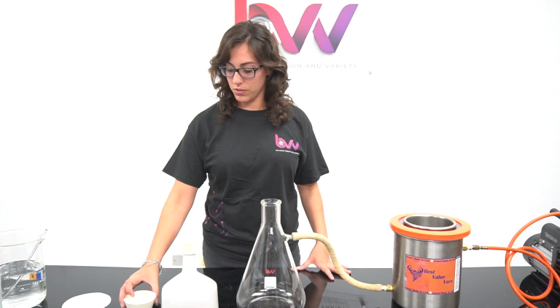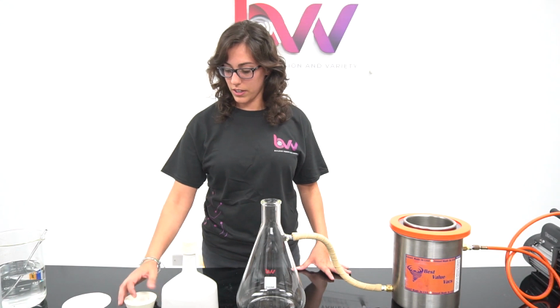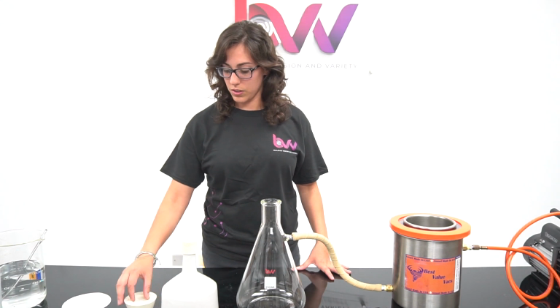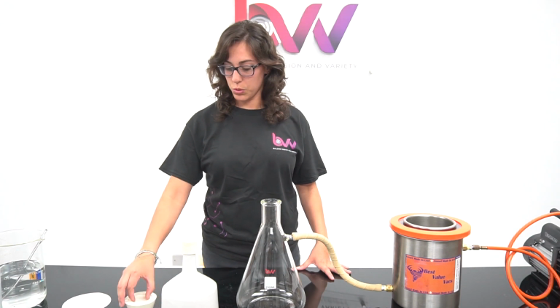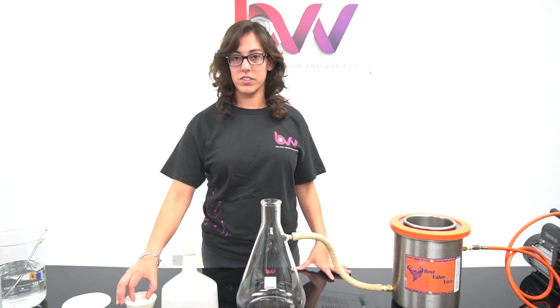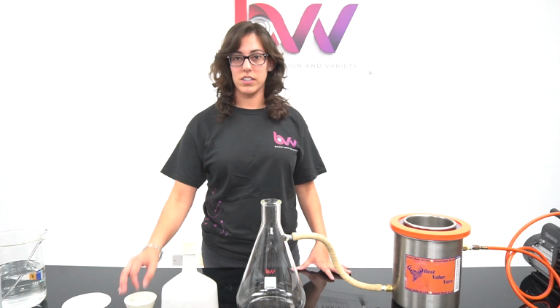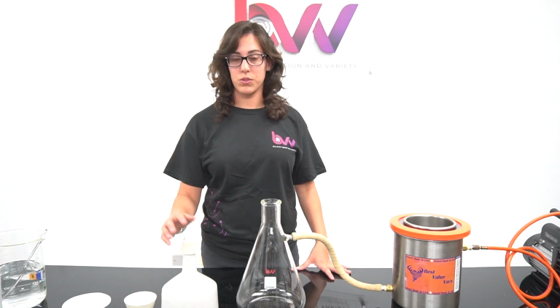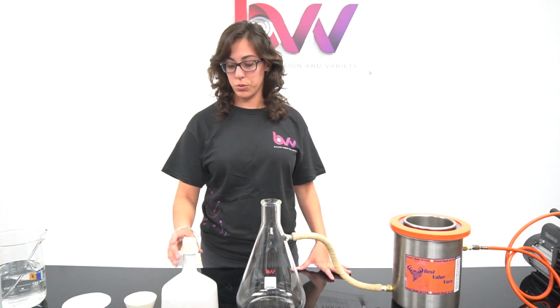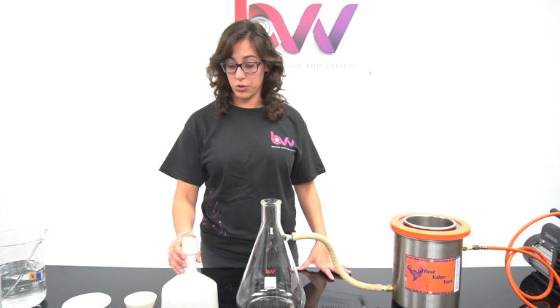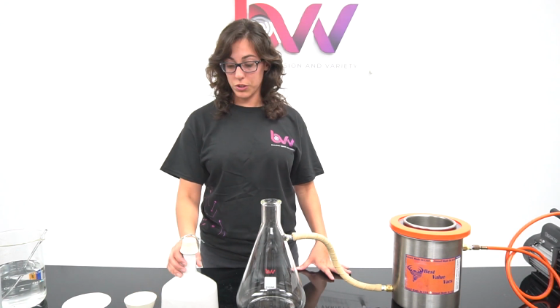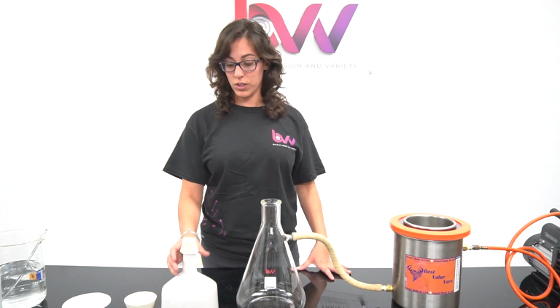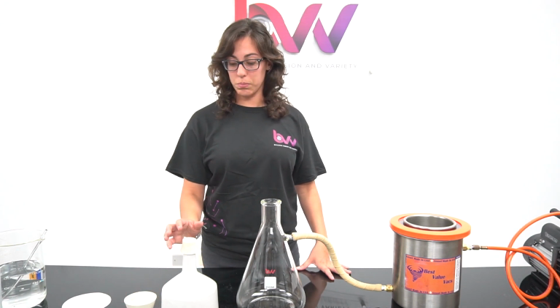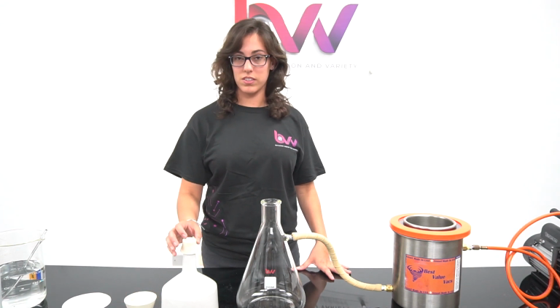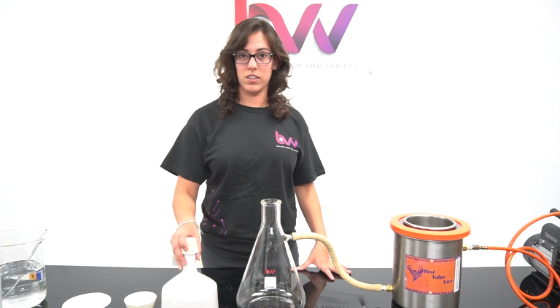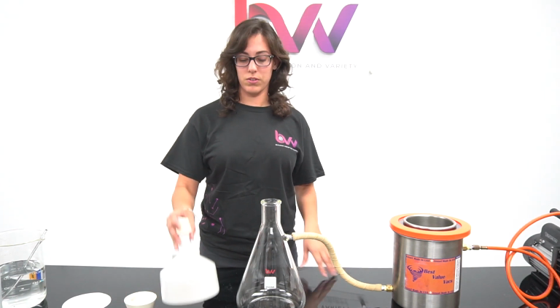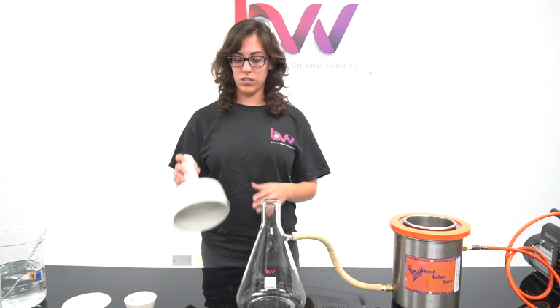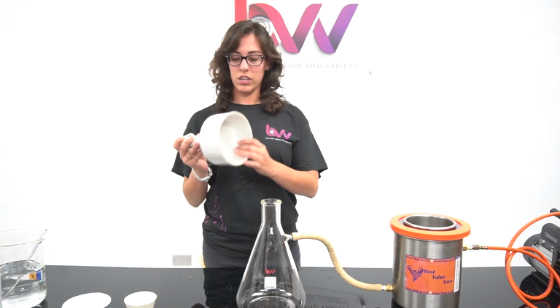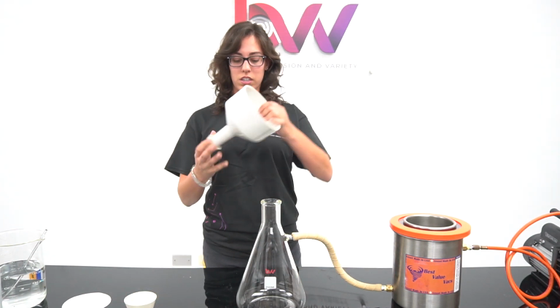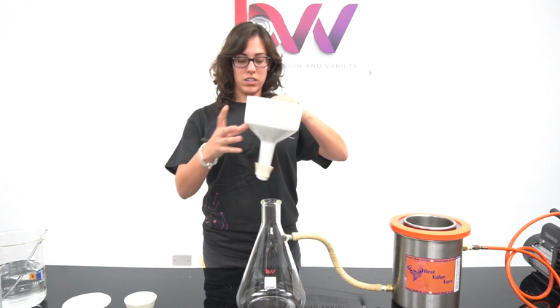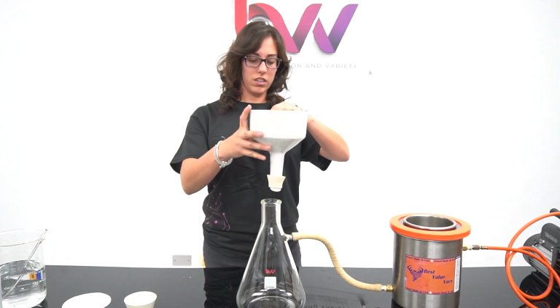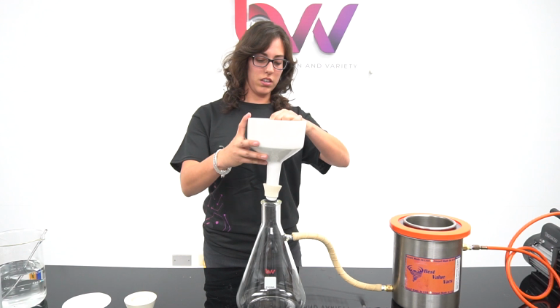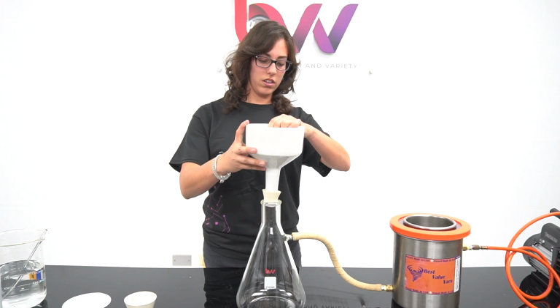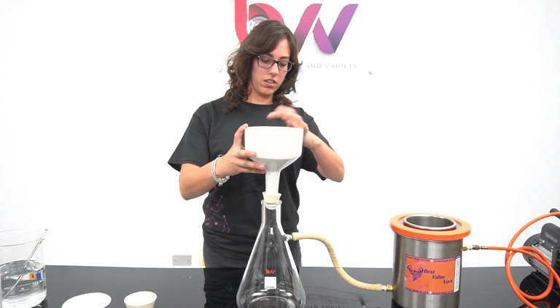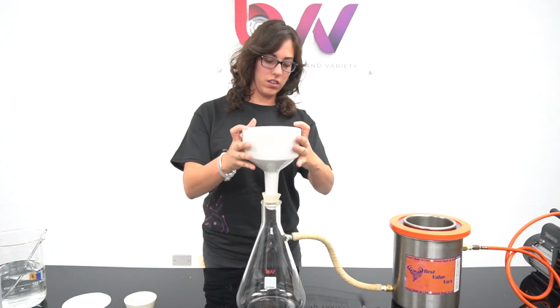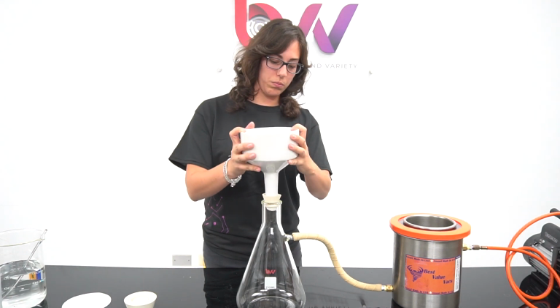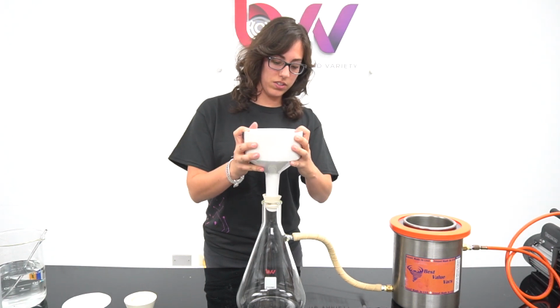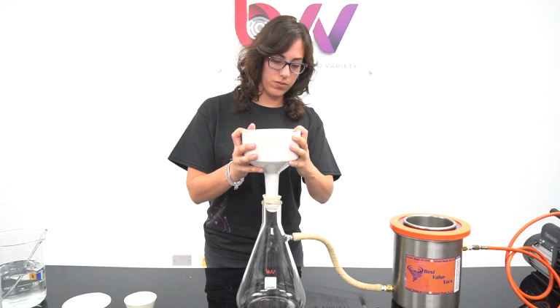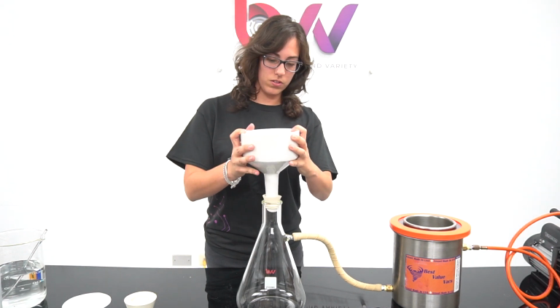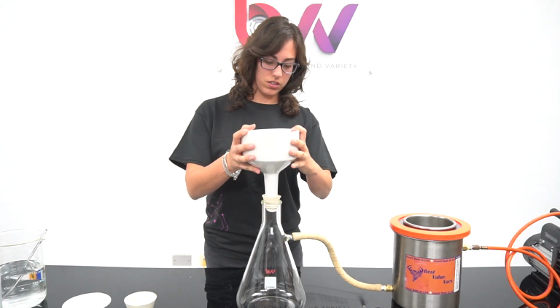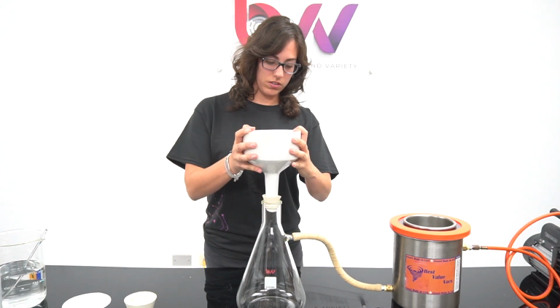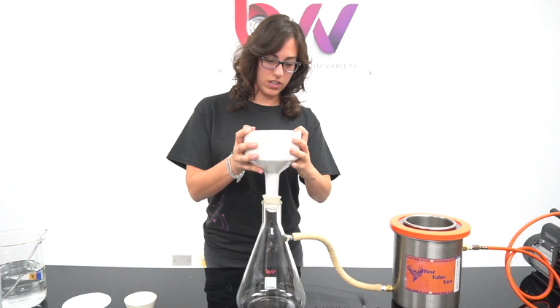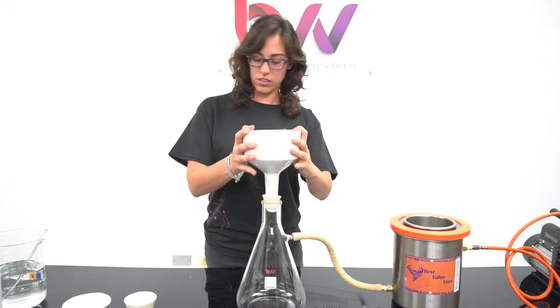To install our funnel on the flask, we find the appropriate size for the rubber cone and place it on the funnel, then place our funnel inside the flask.